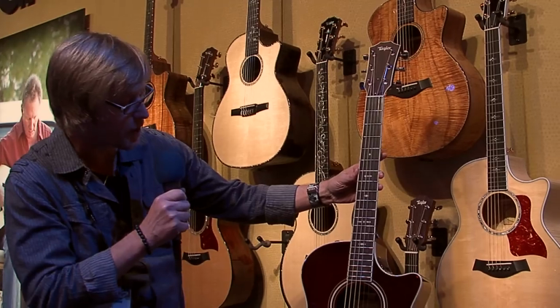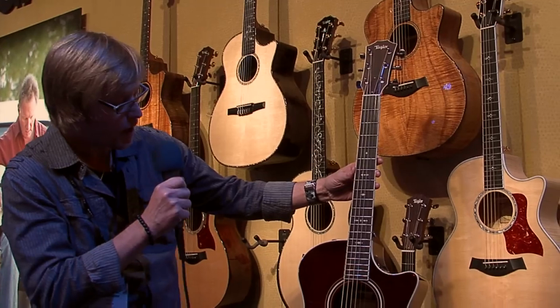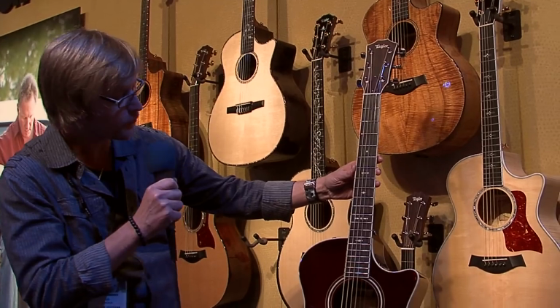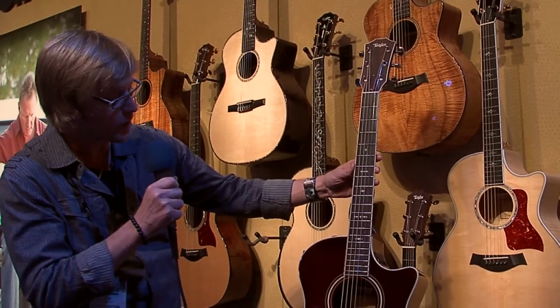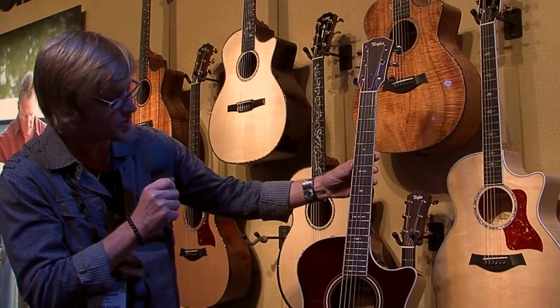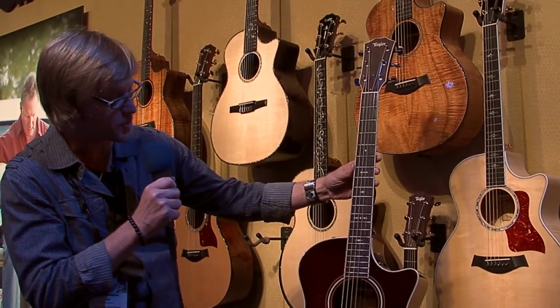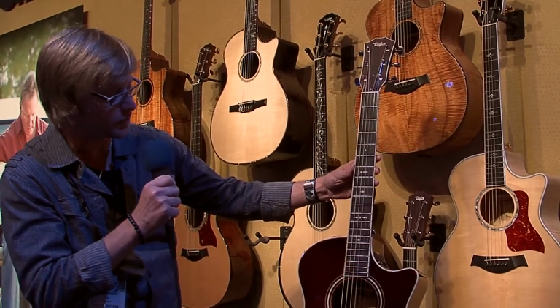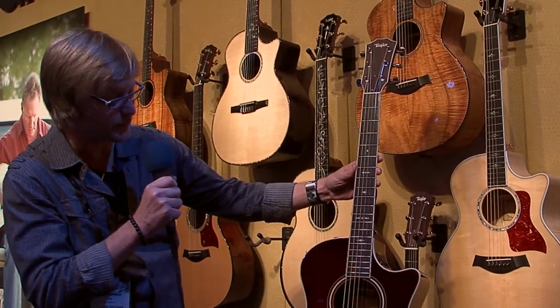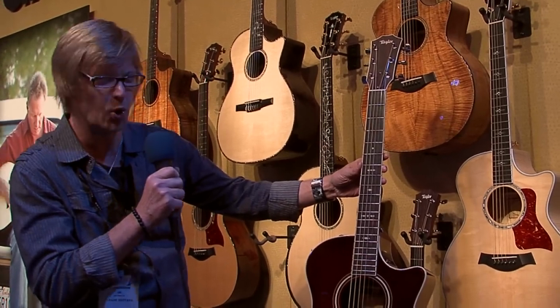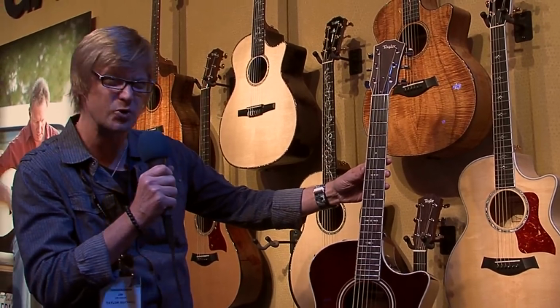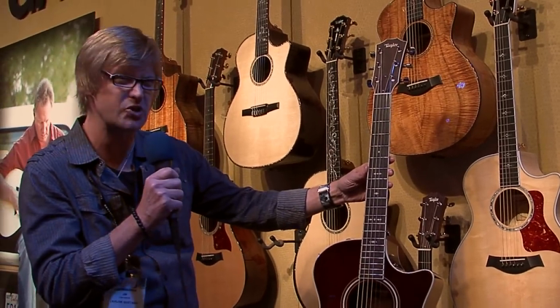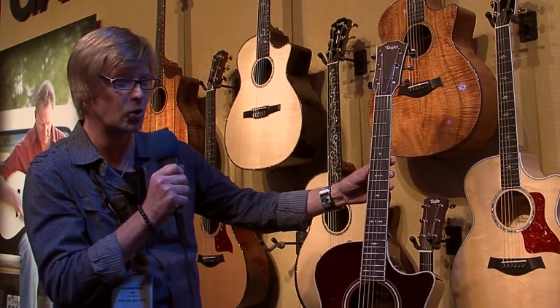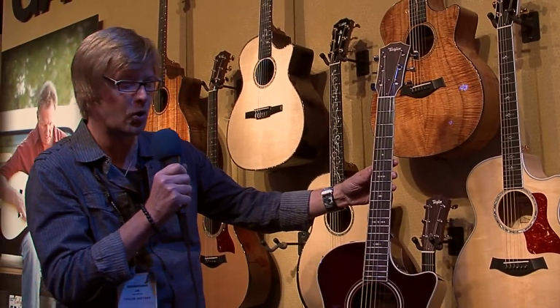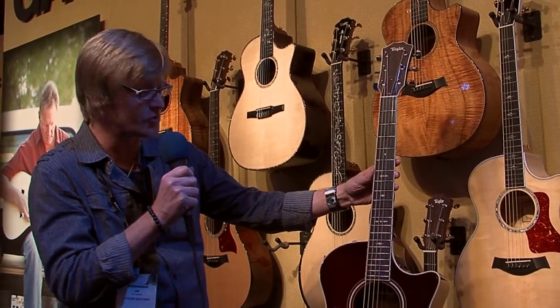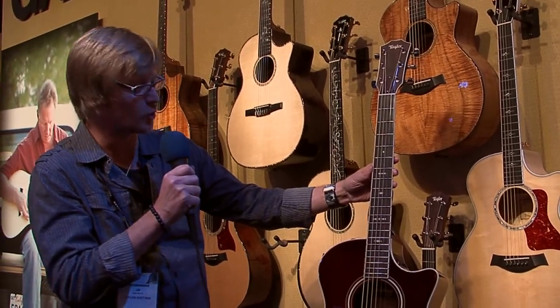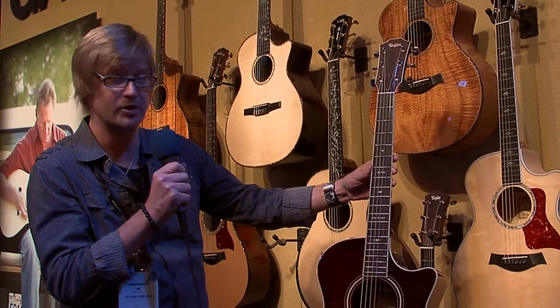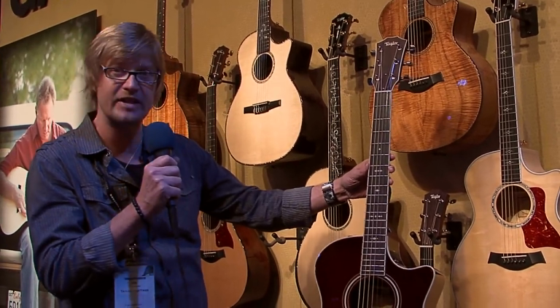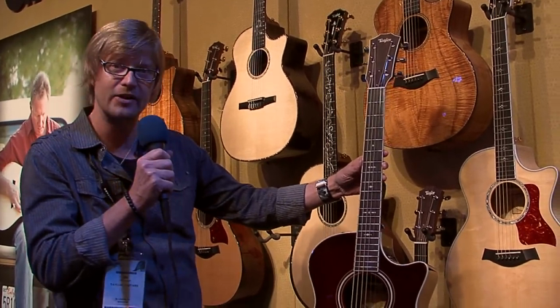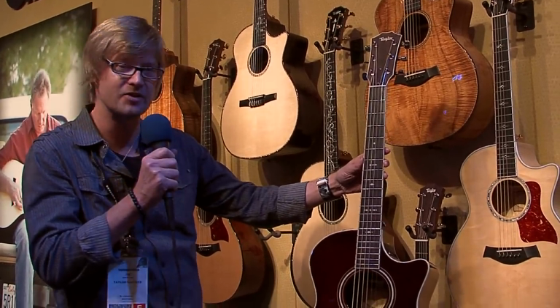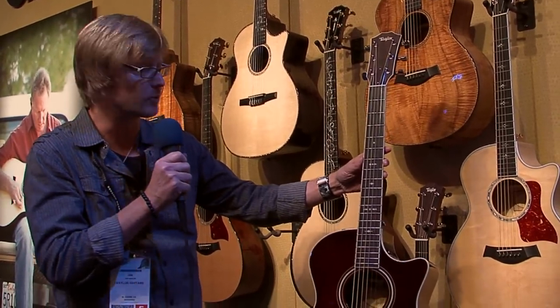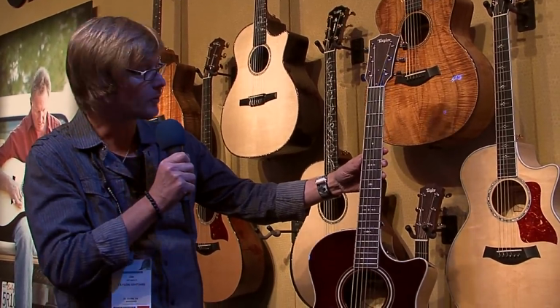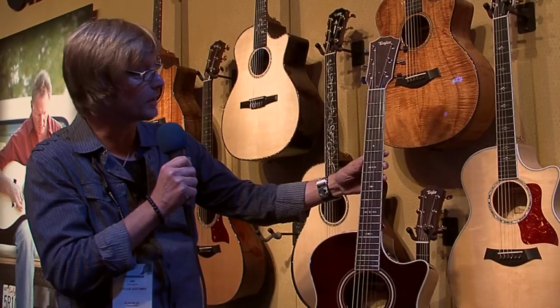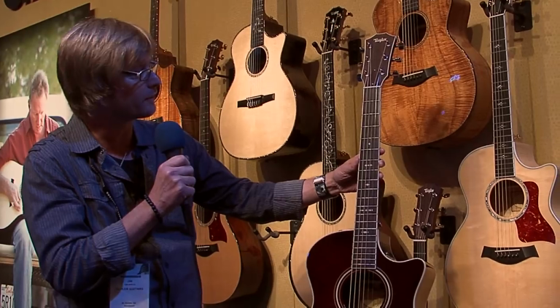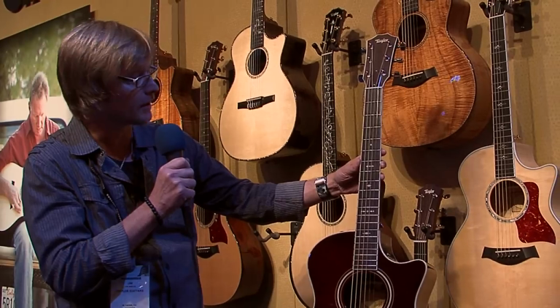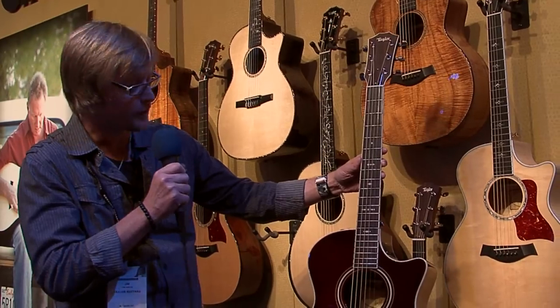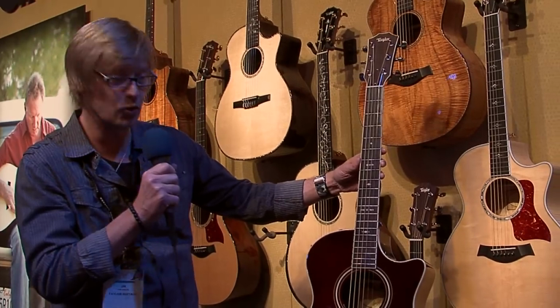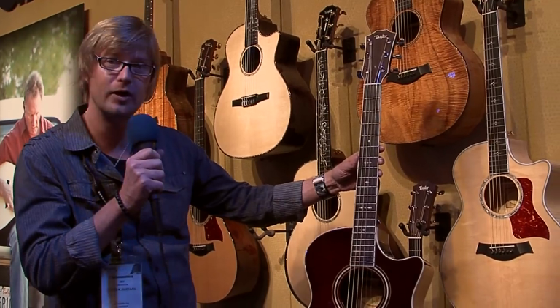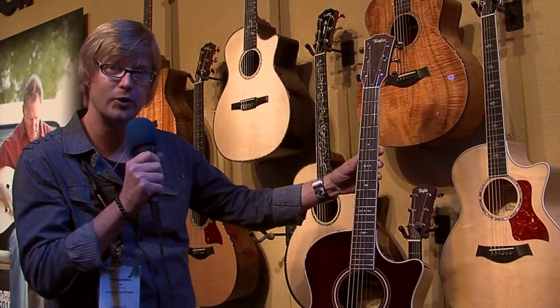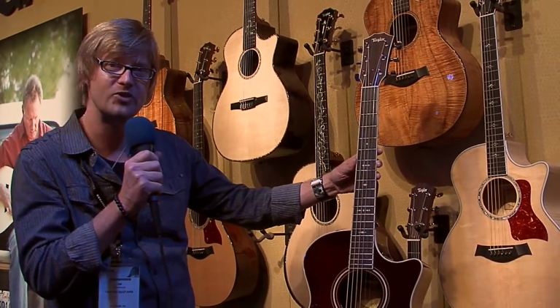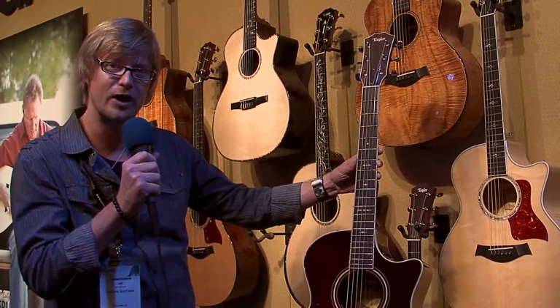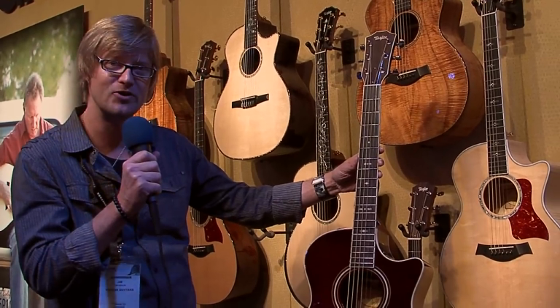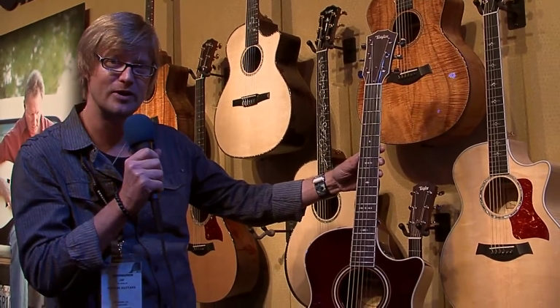So overall, it just has a really kind of an old soul, old school personality. We love the whole look of our new 700 series.